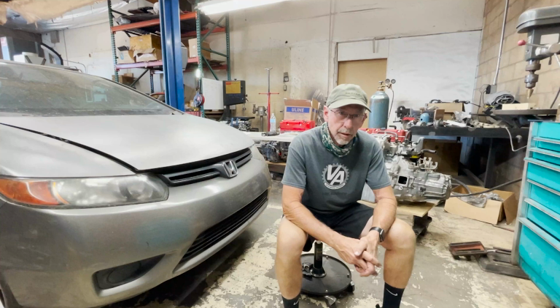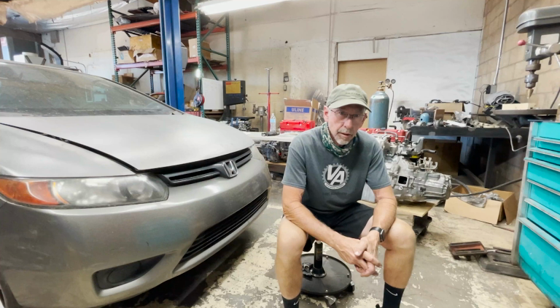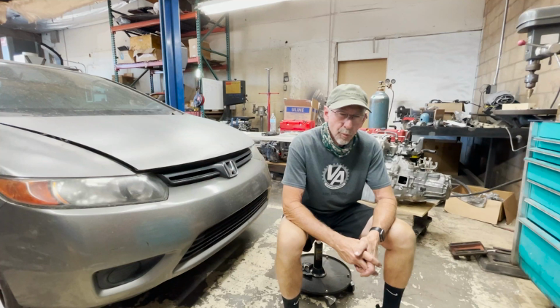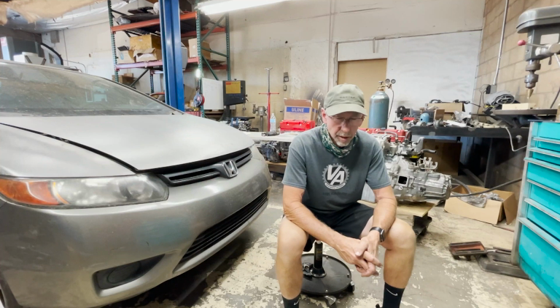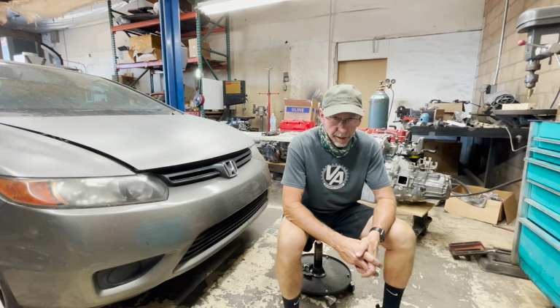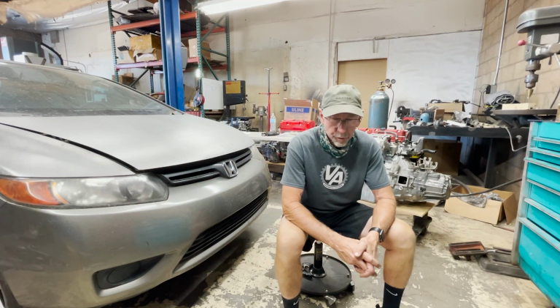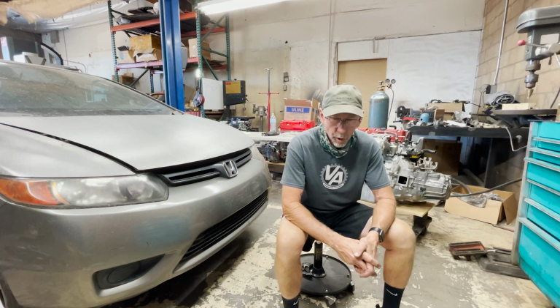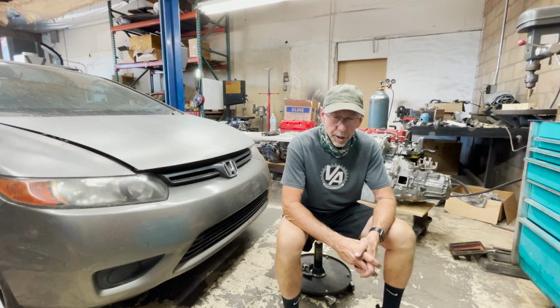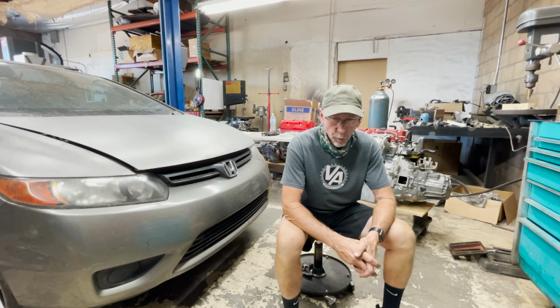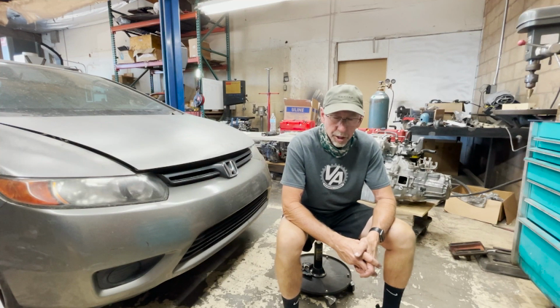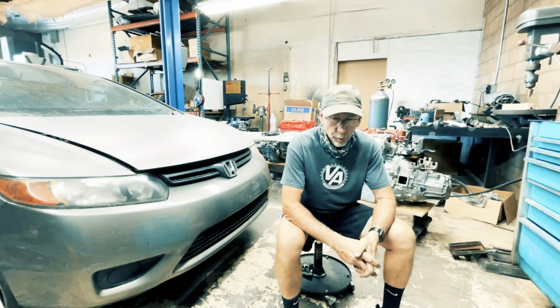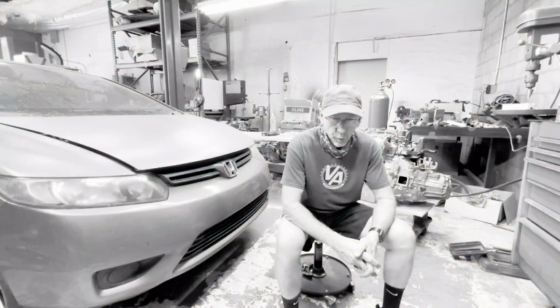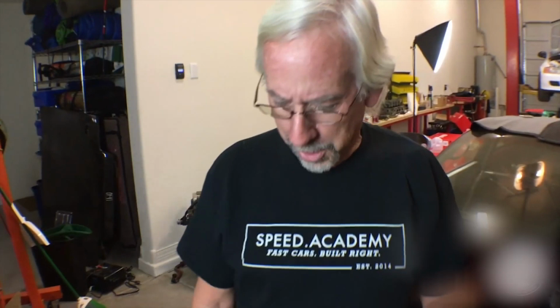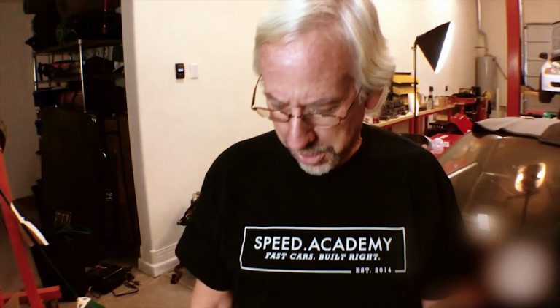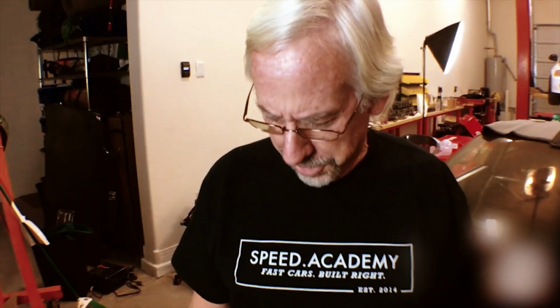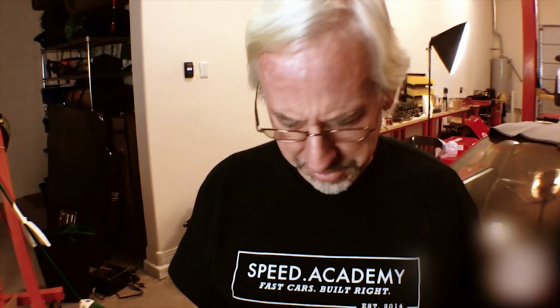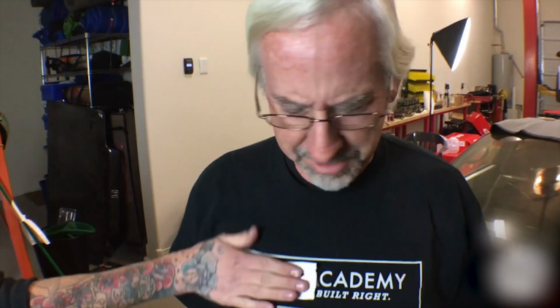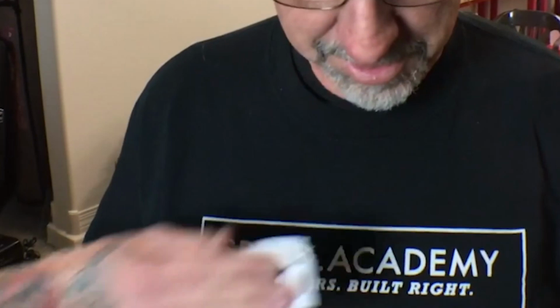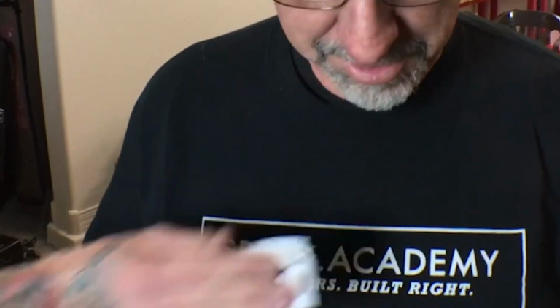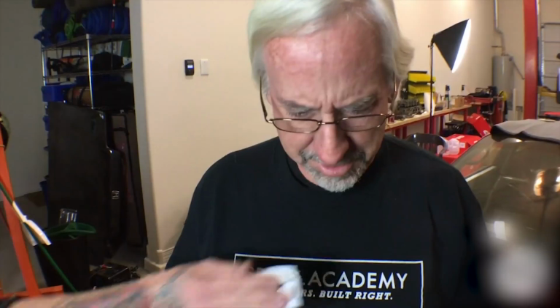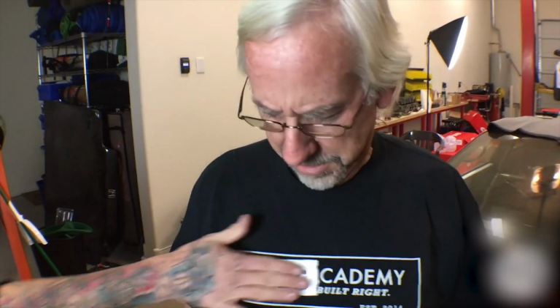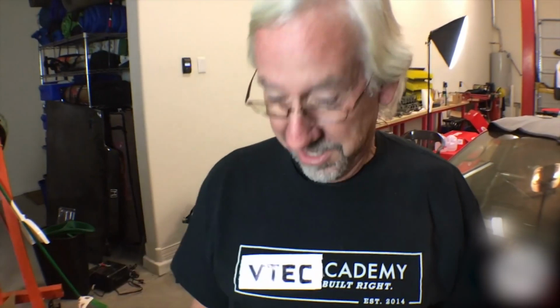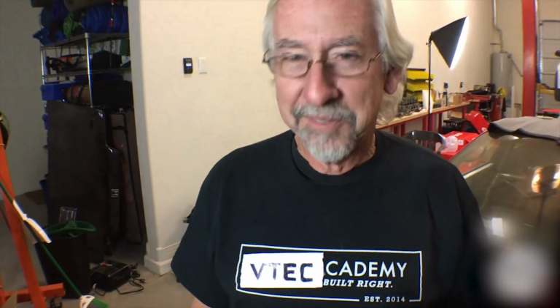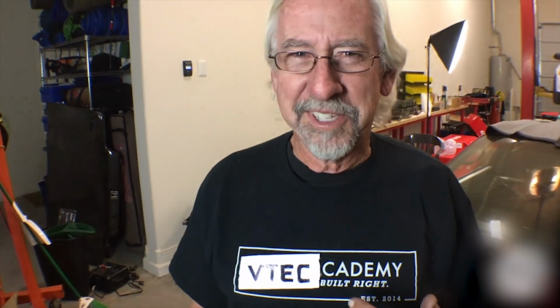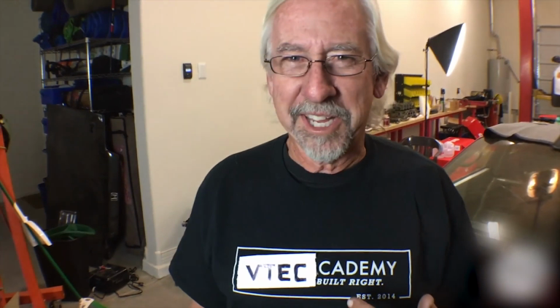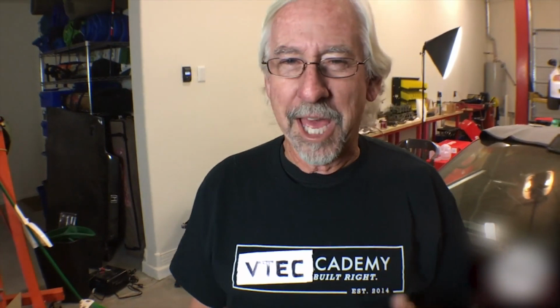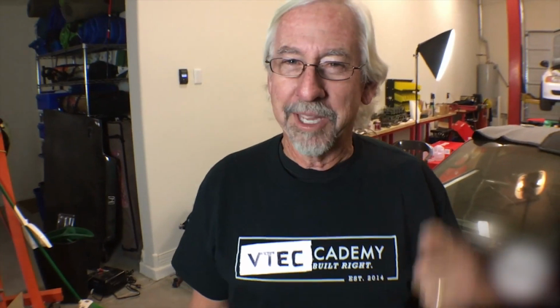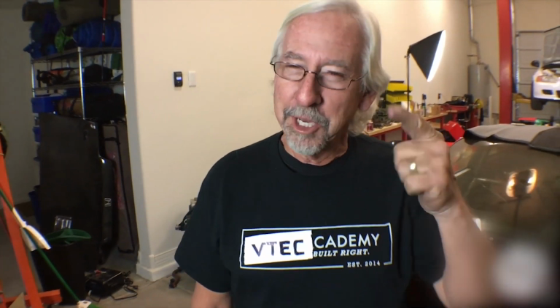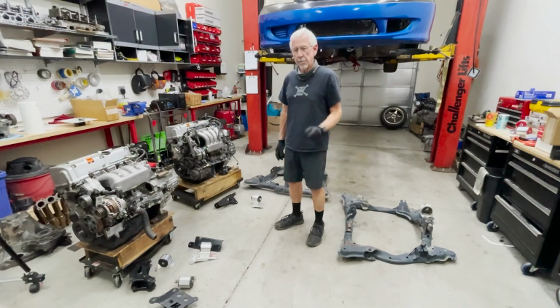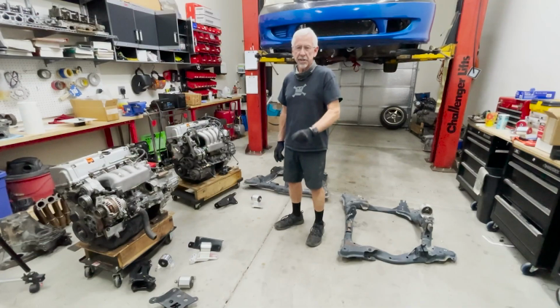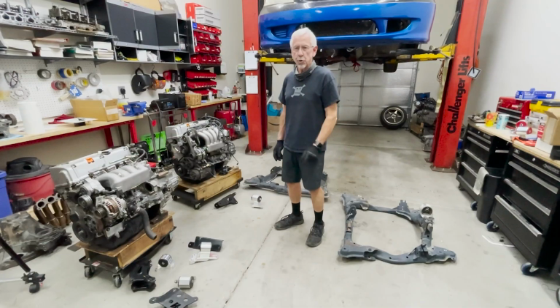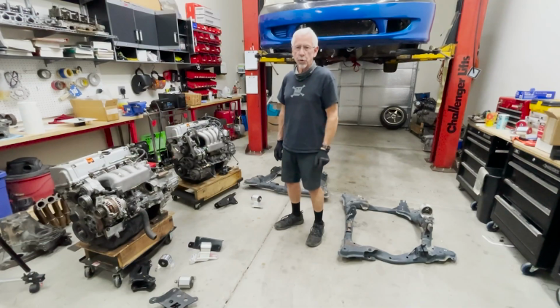Well guys, welcome, welcome, welcome to VTech Academy. You're about to get screwed.